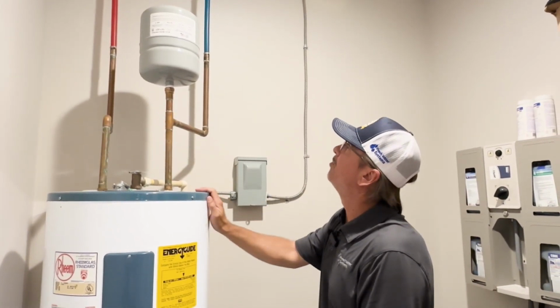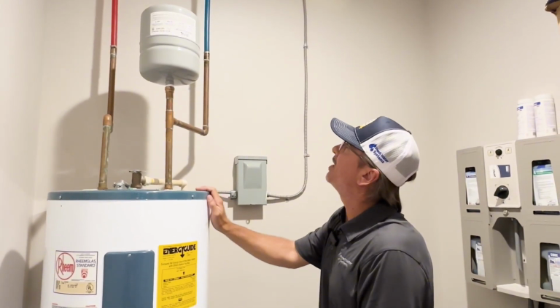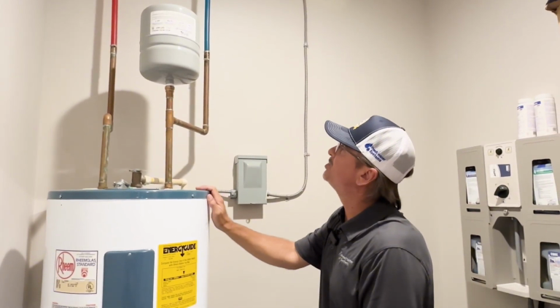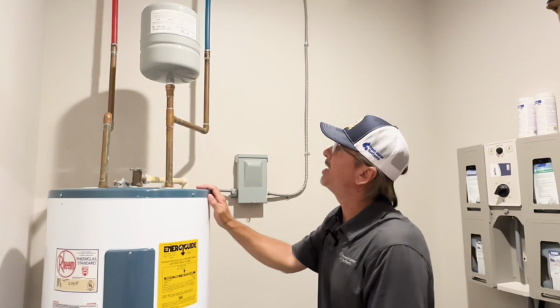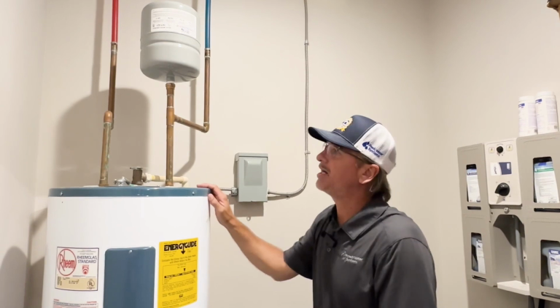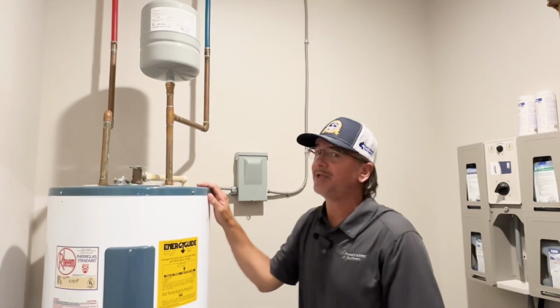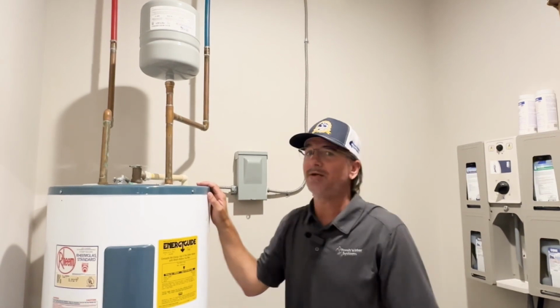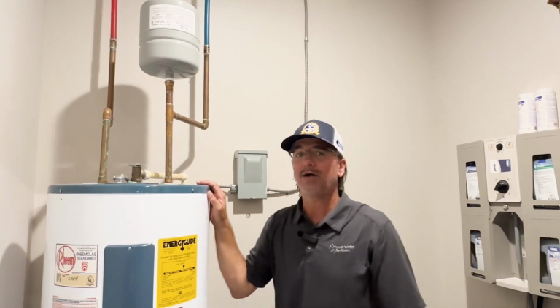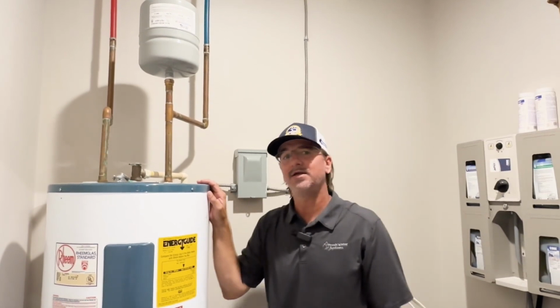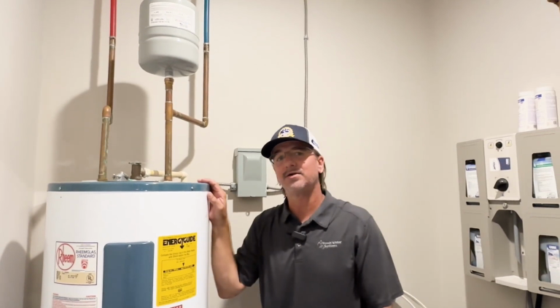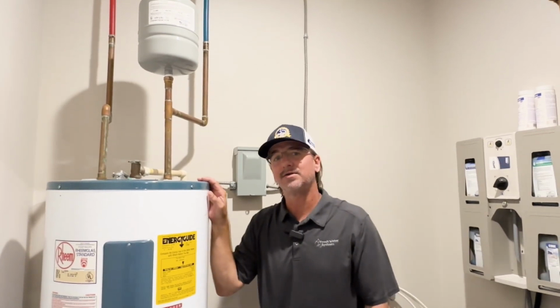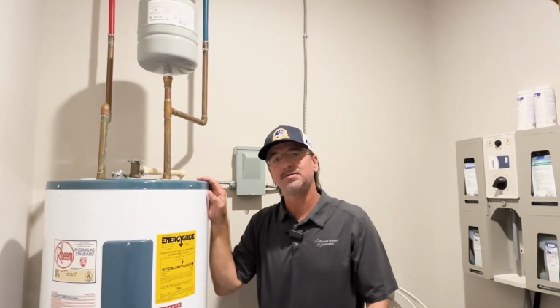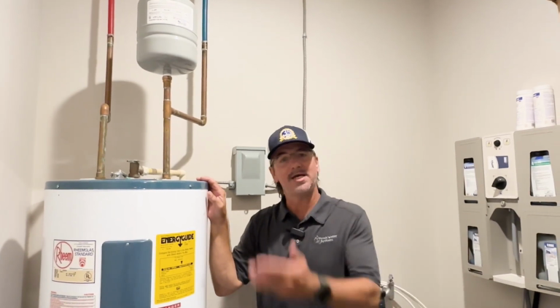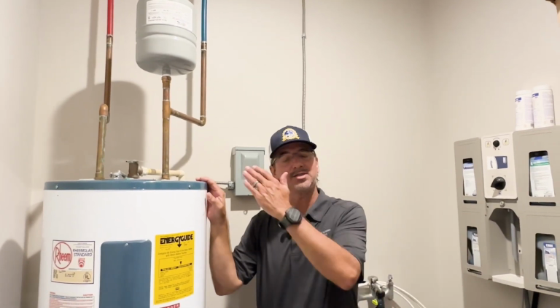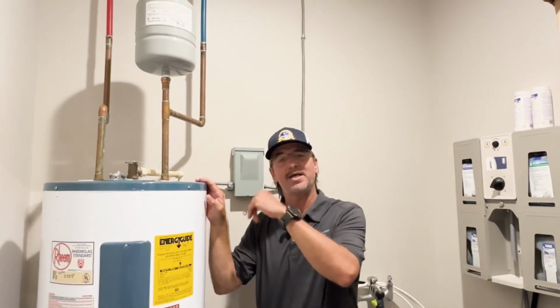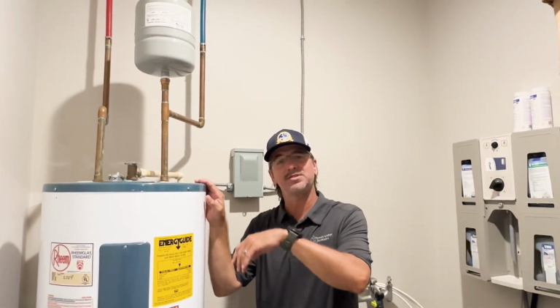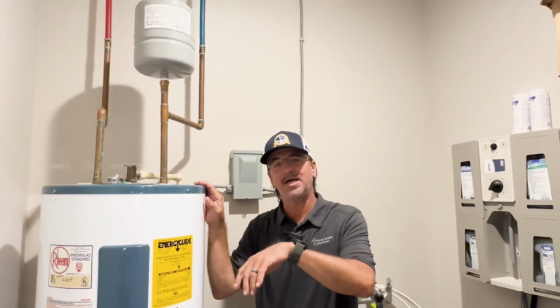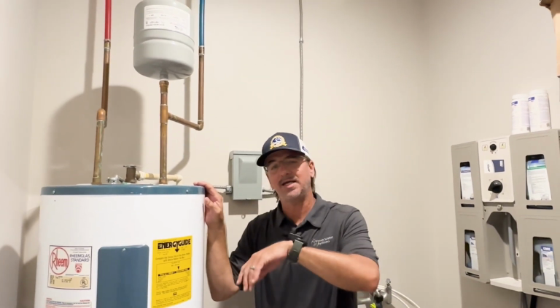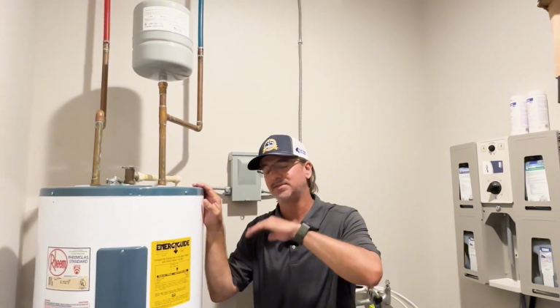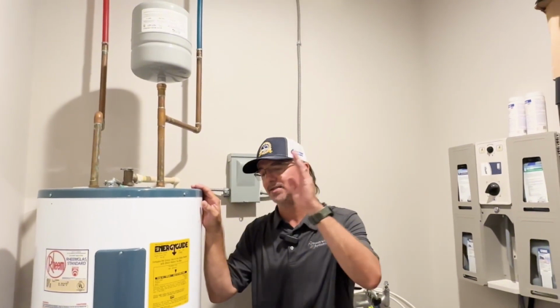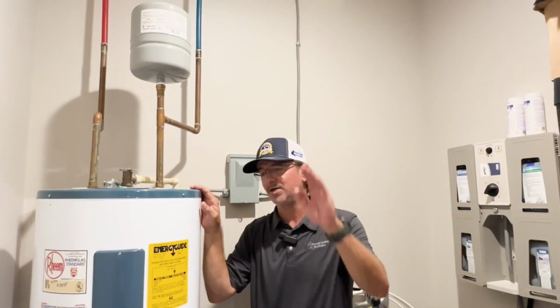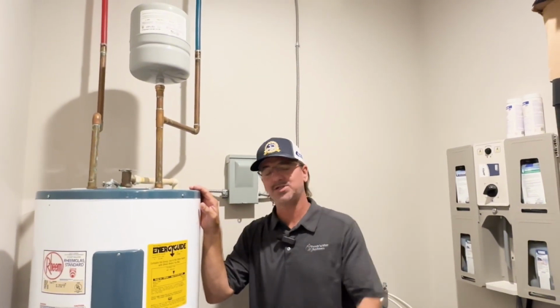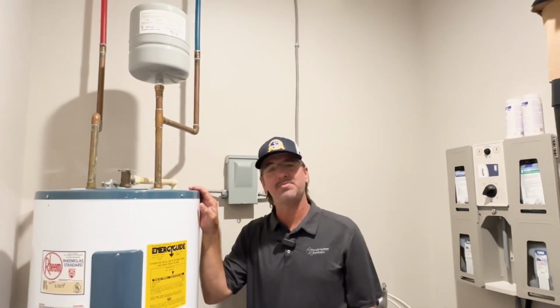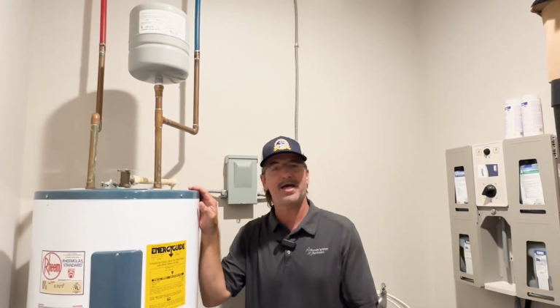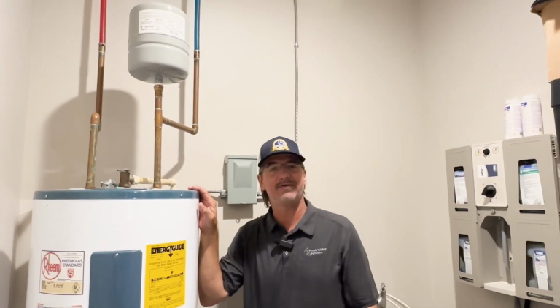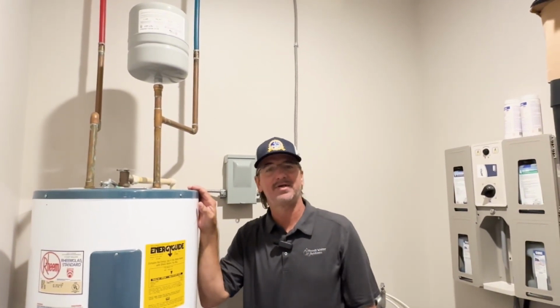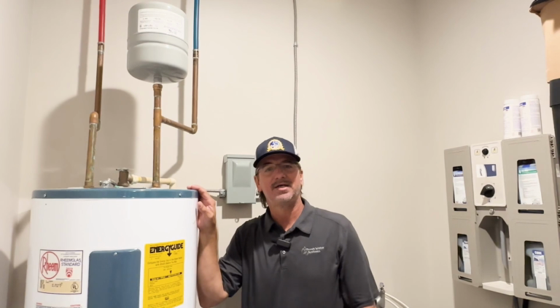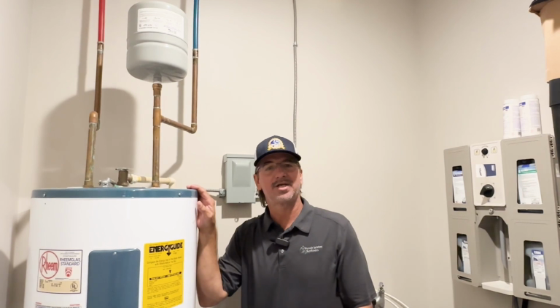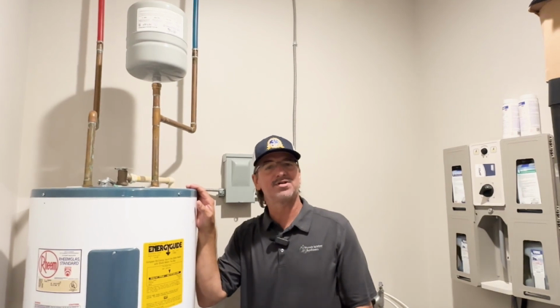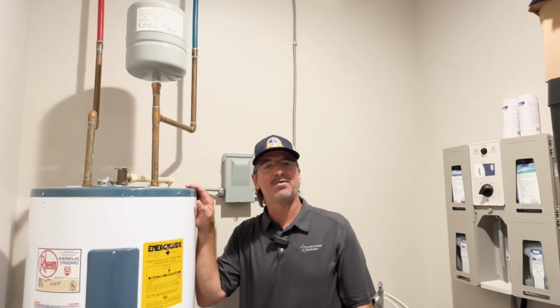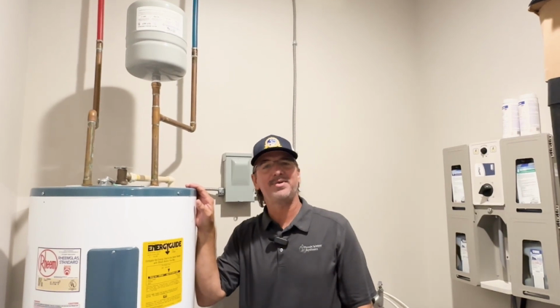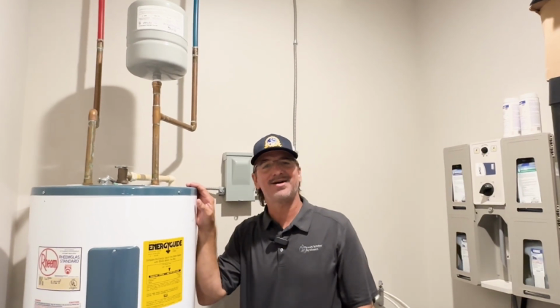Hope that helped you guys out with any water heater expansion tank questions you may have. Just give us a call — we're happy to talk.